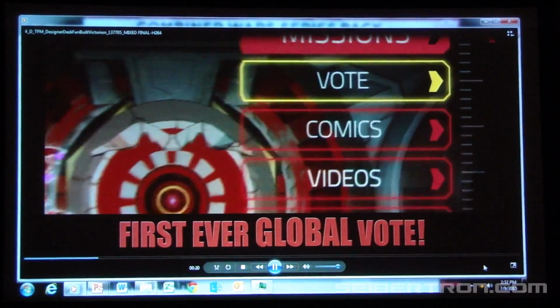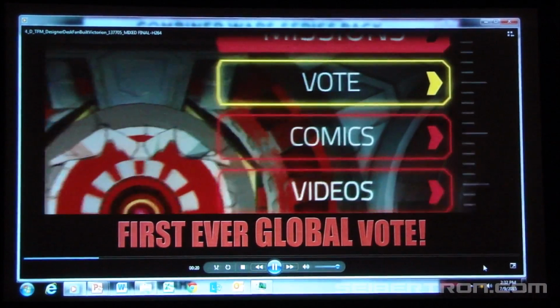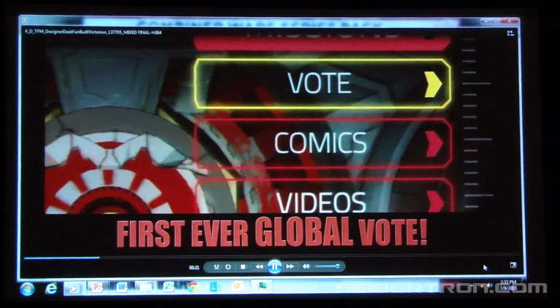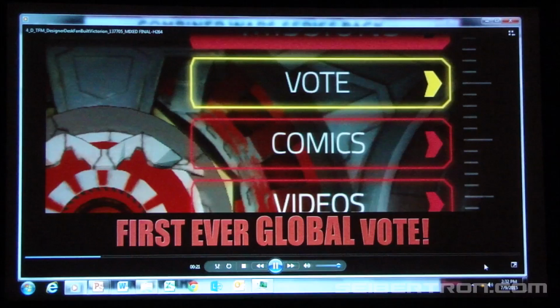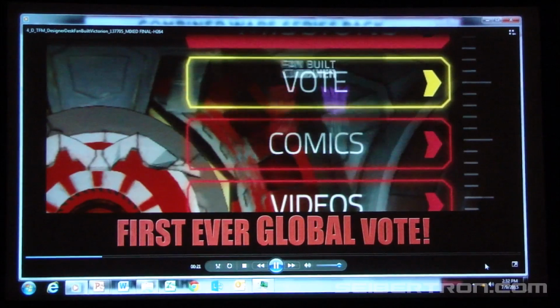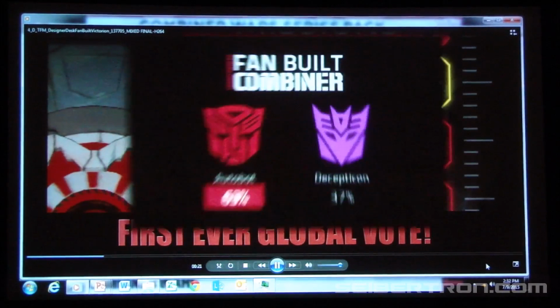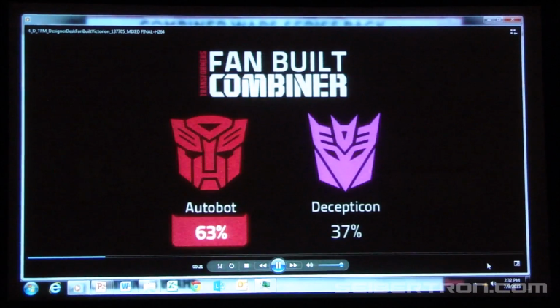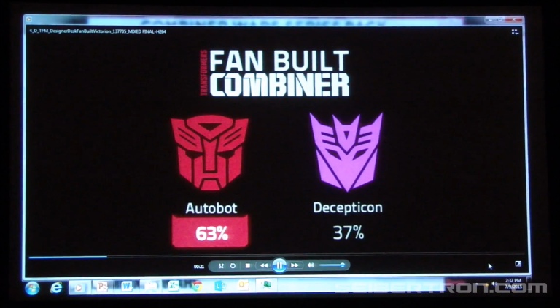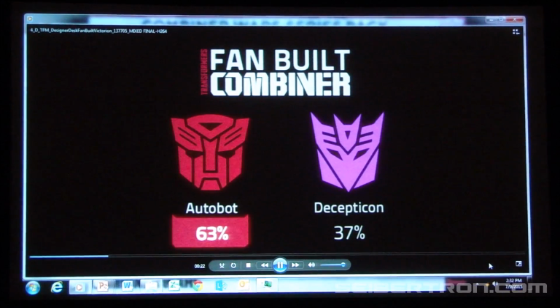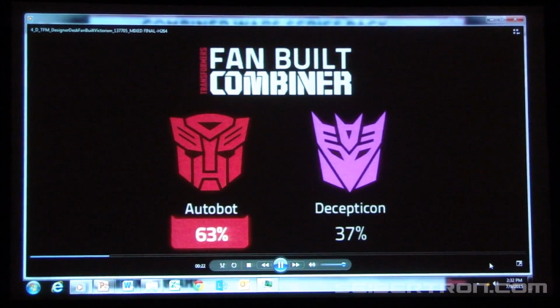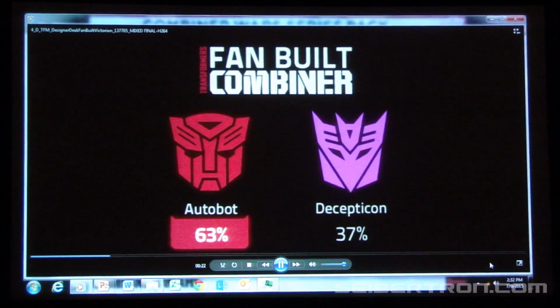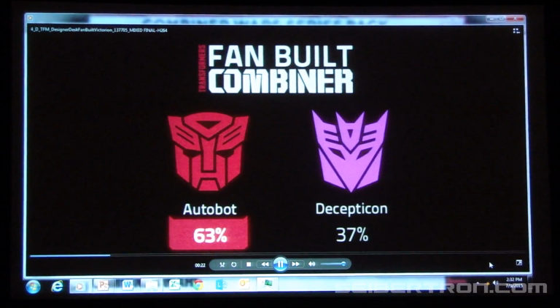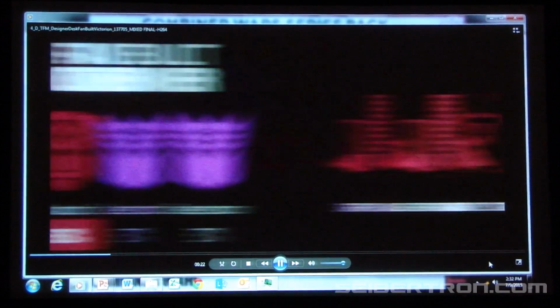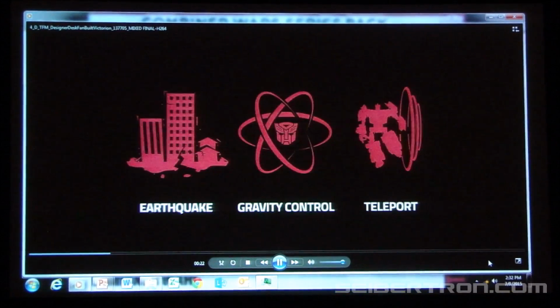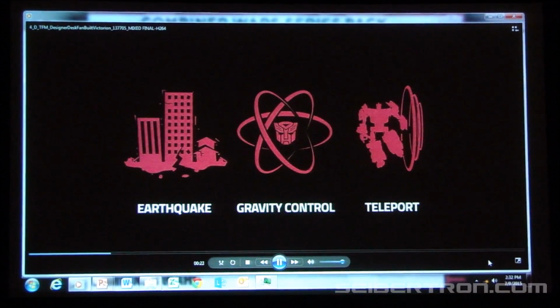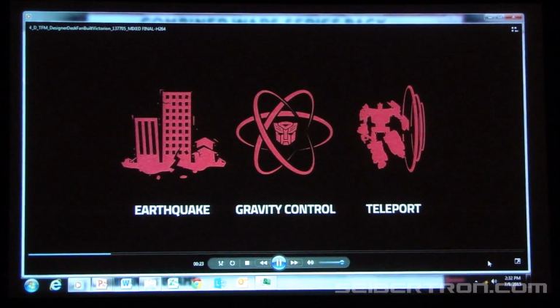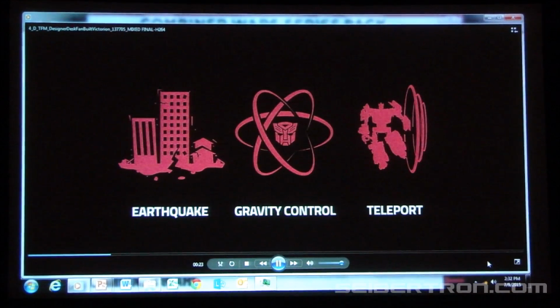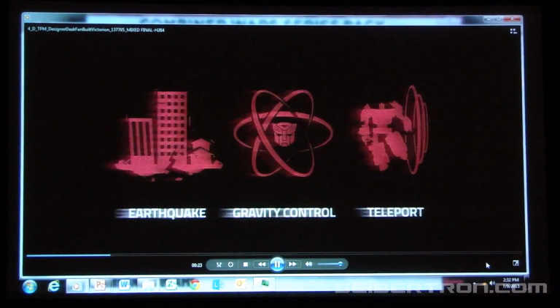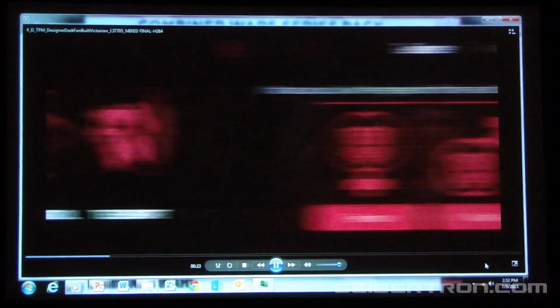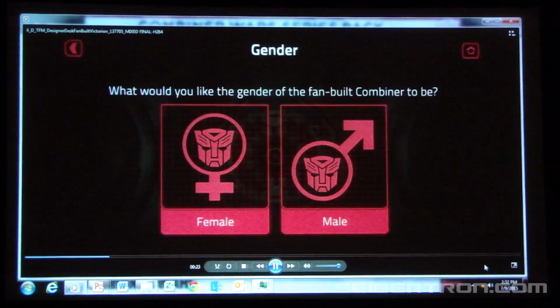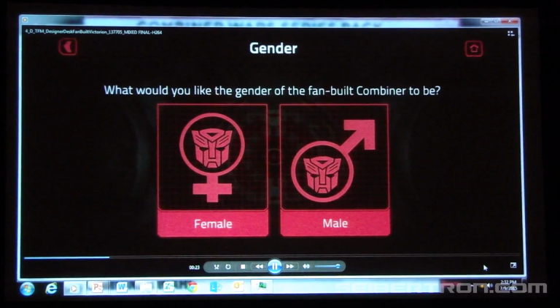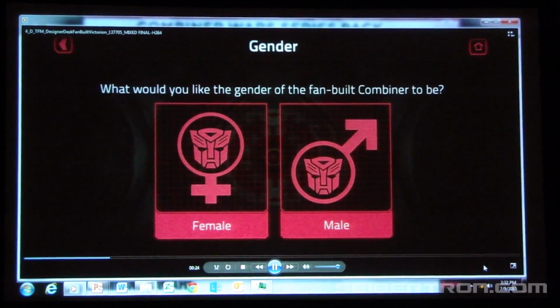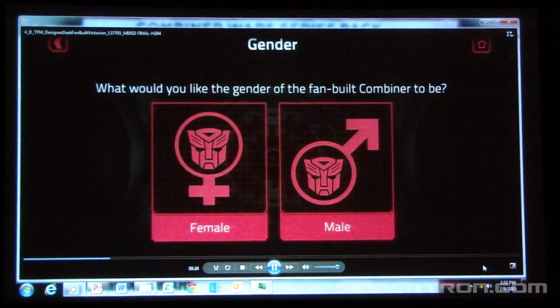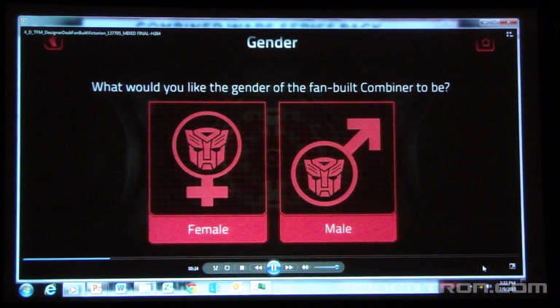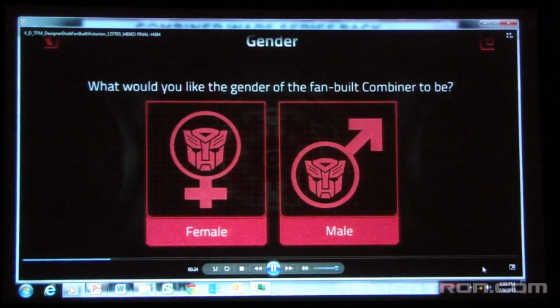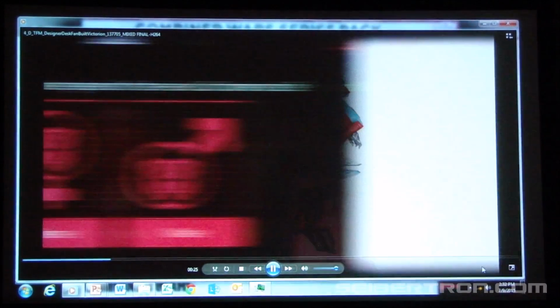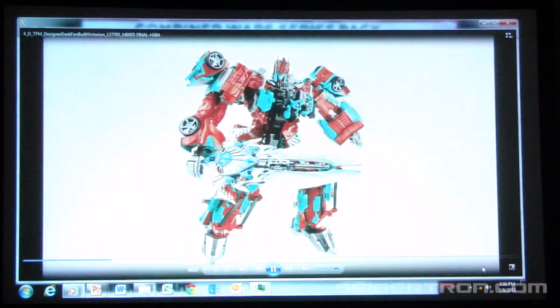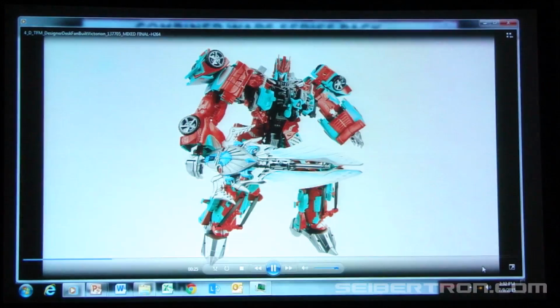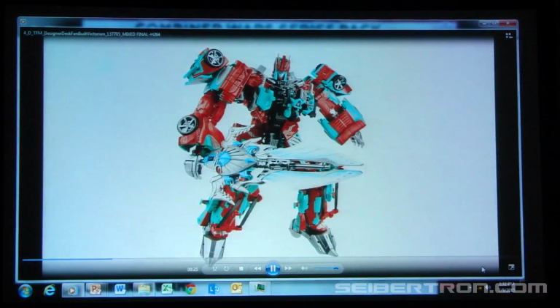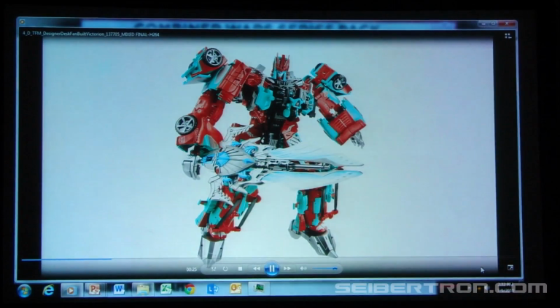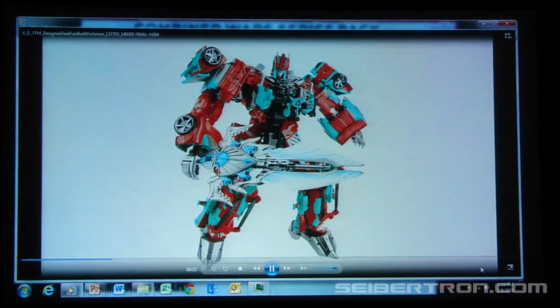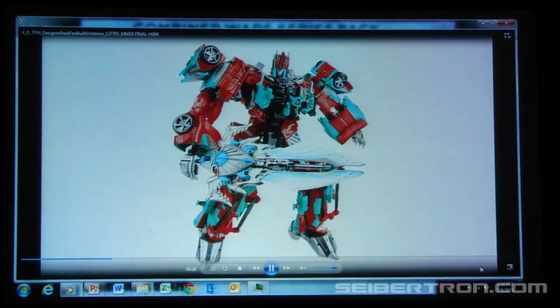They decided on everything from faction, special power, and even gender to build Combiner Wars Victorian.